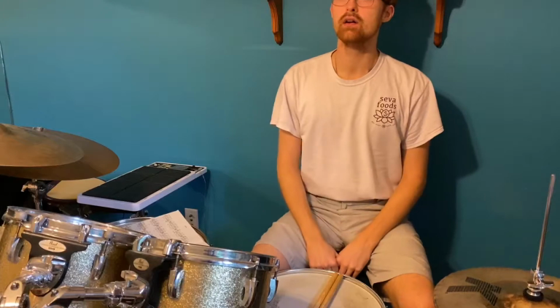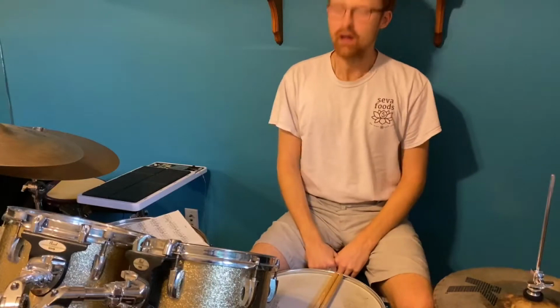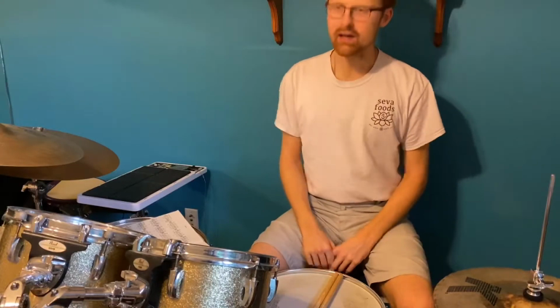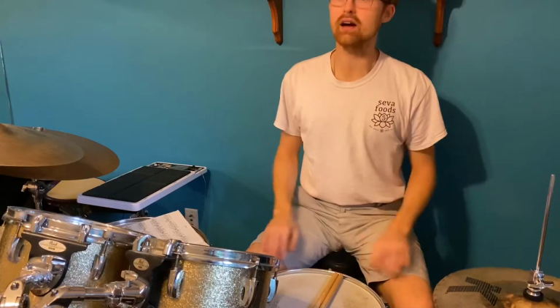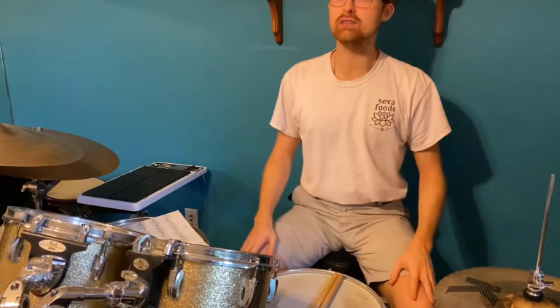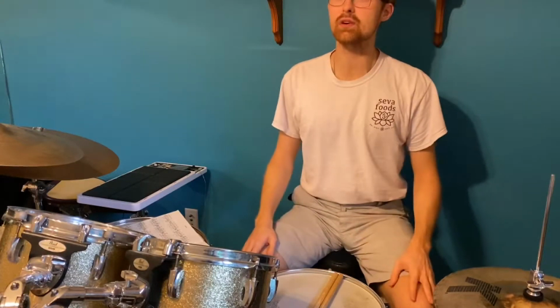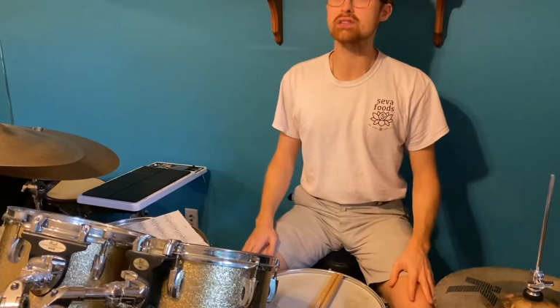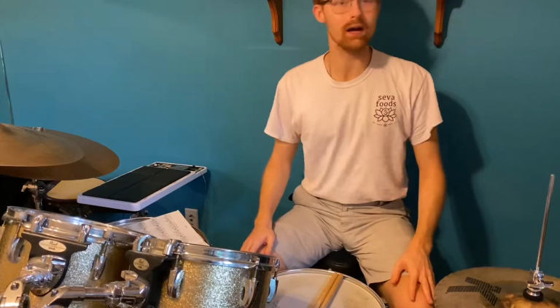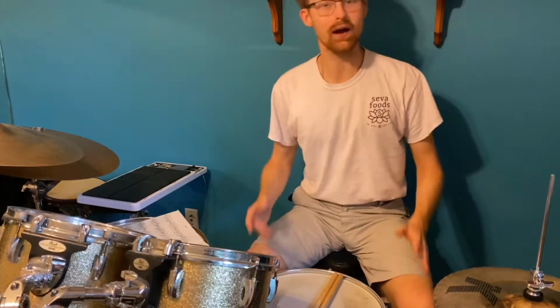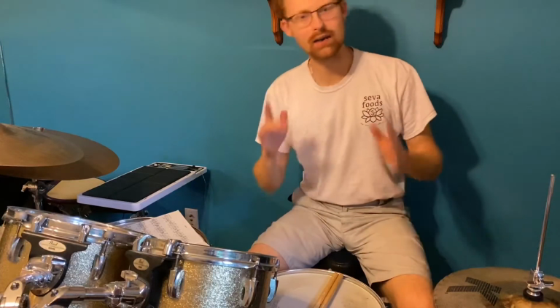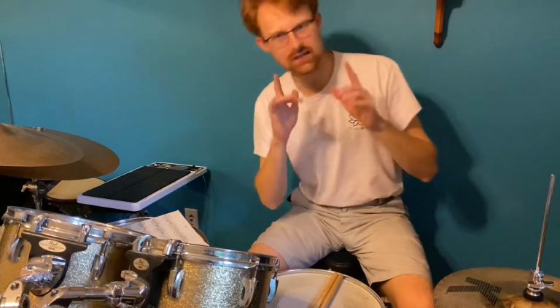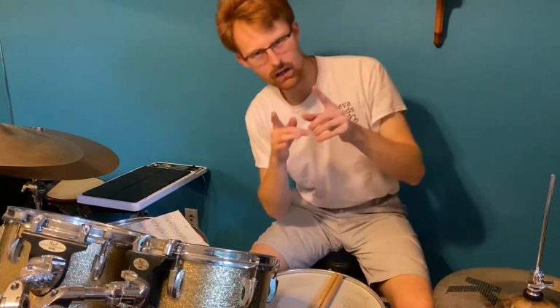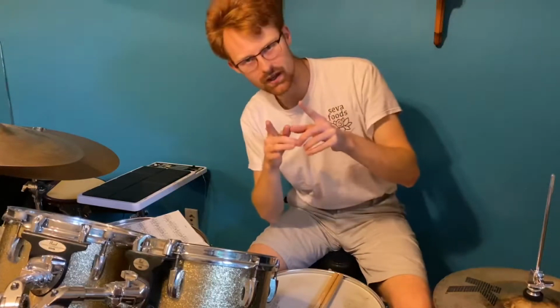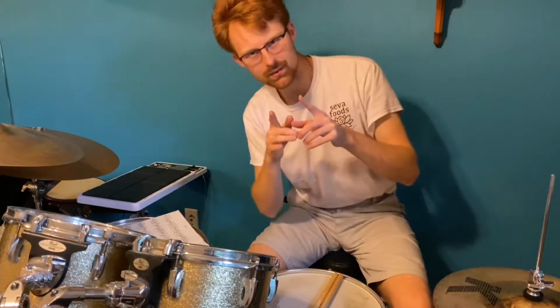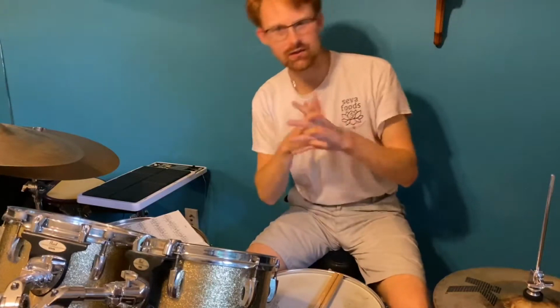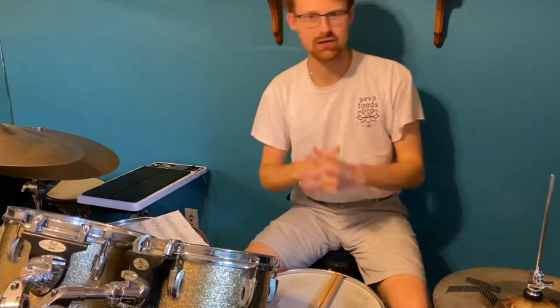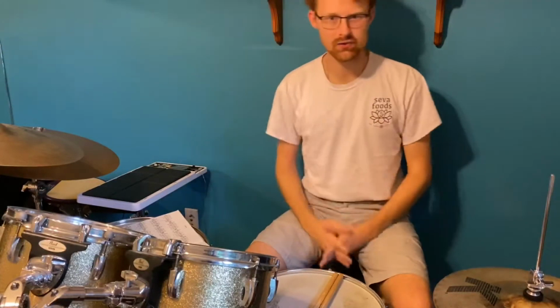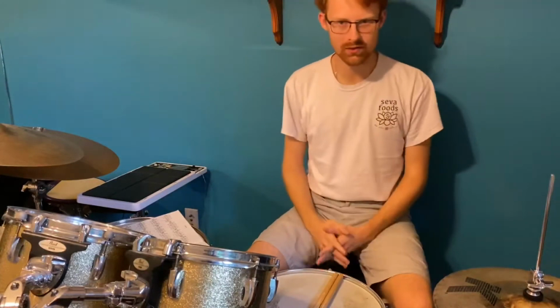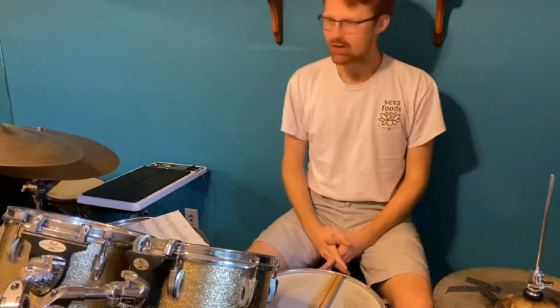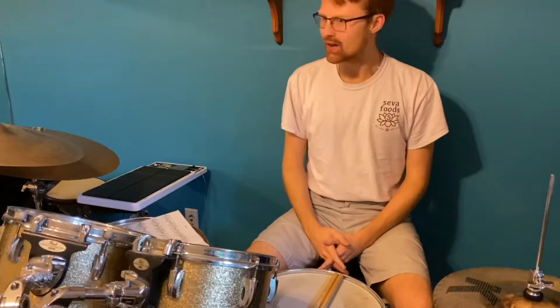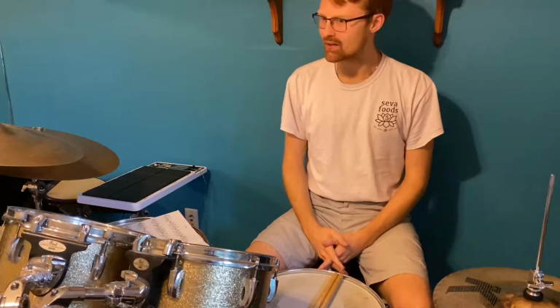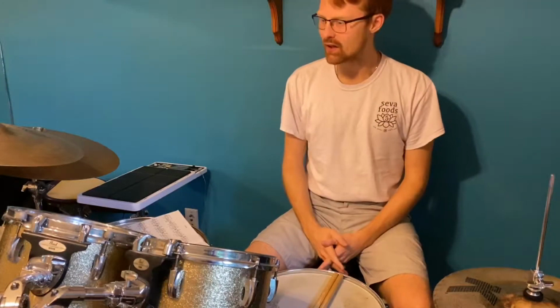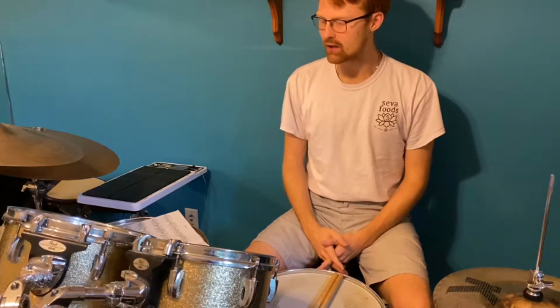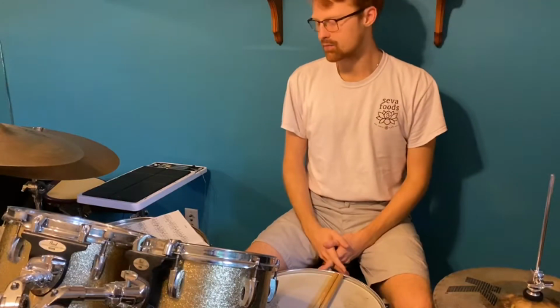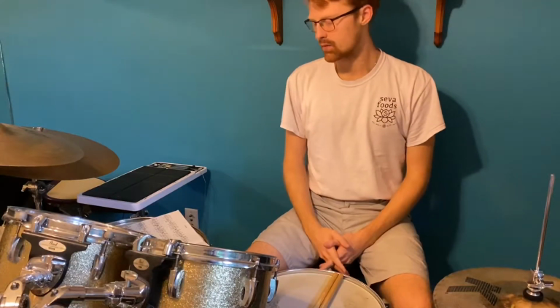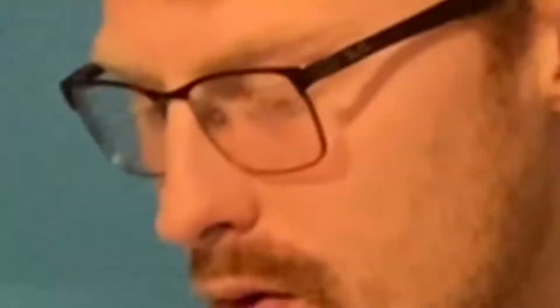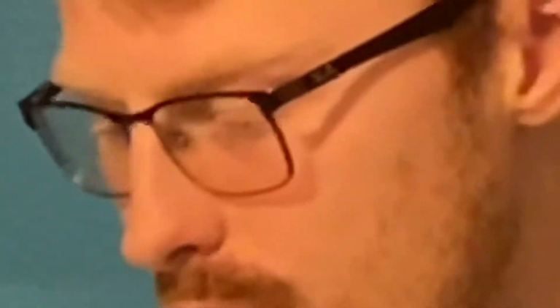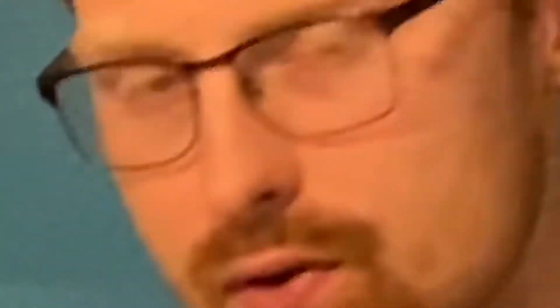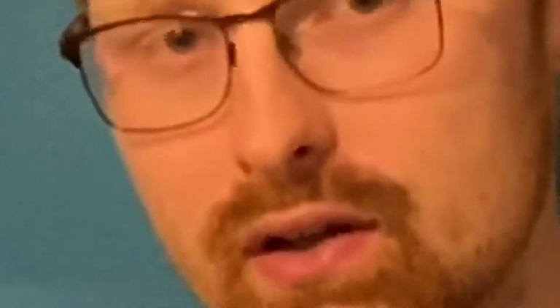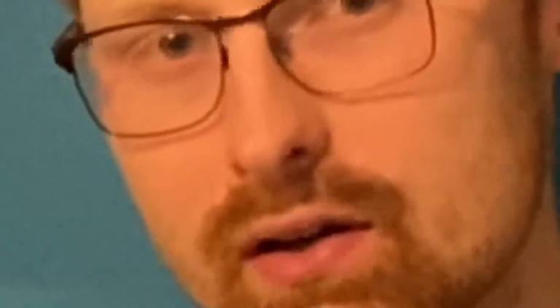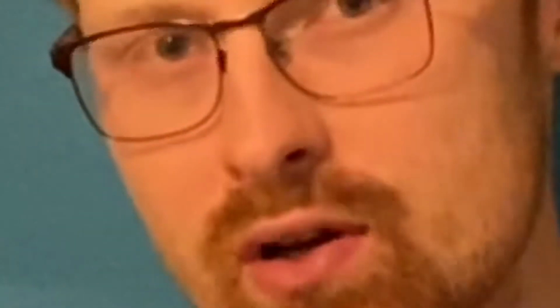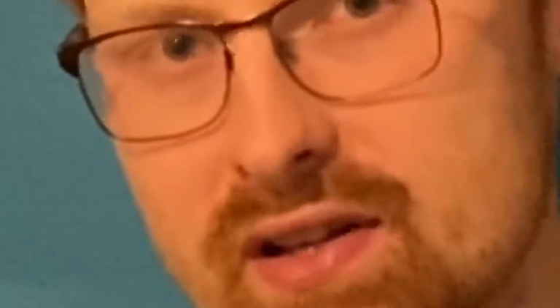Hey guys, what is up? I am Todd Blackman, your Sunday Drimmer, and today we're doing another drum lesson.